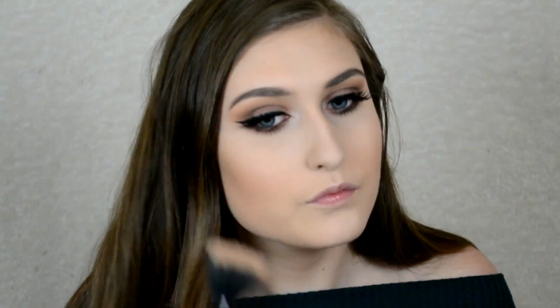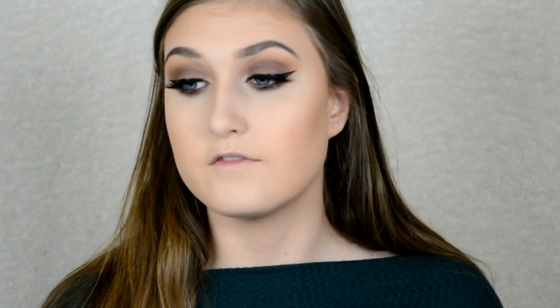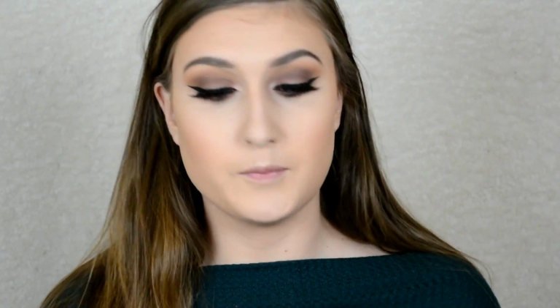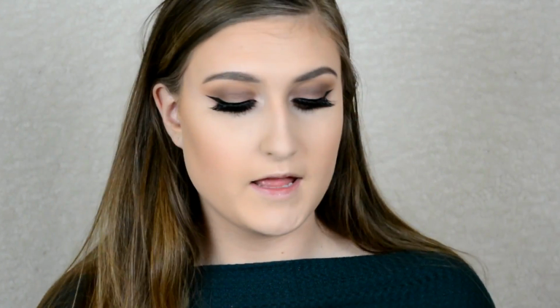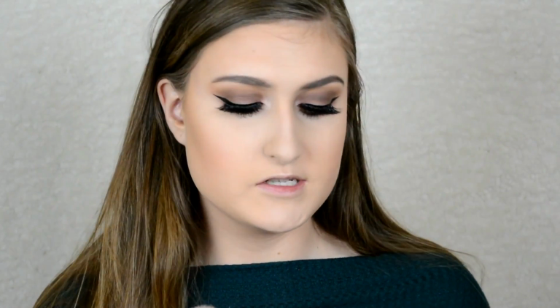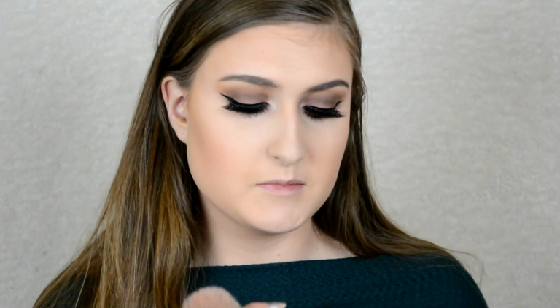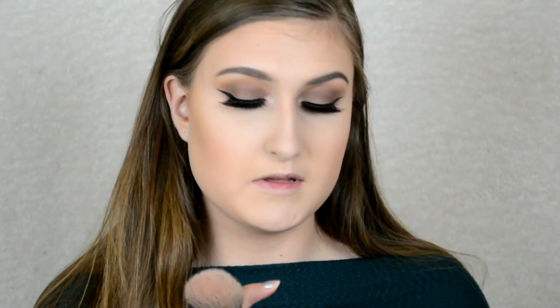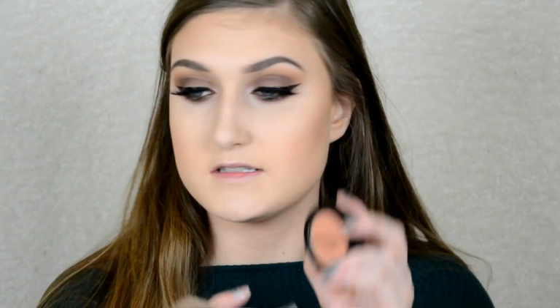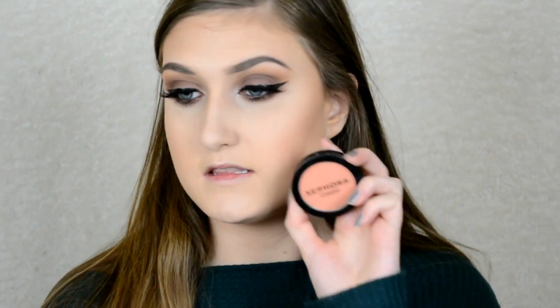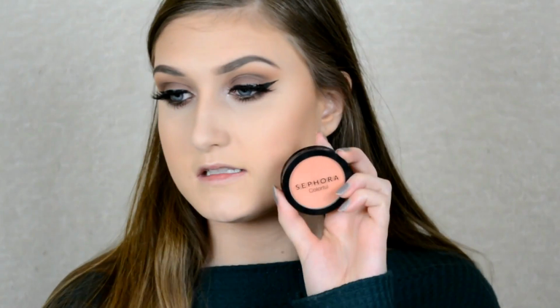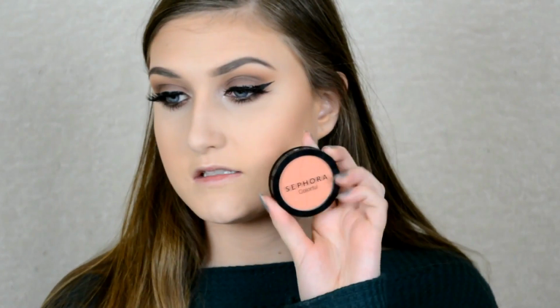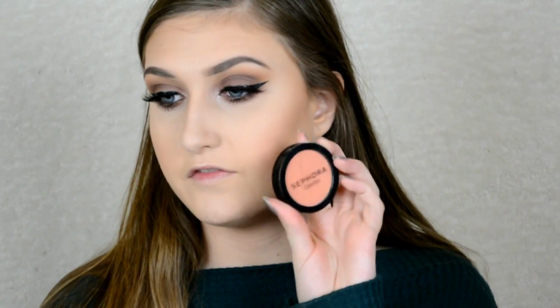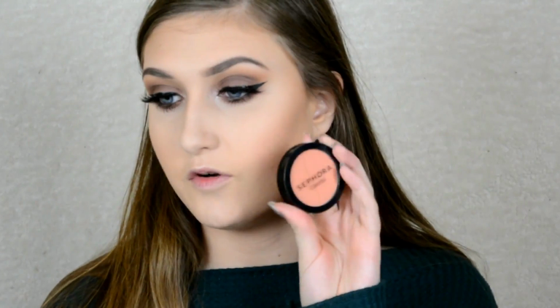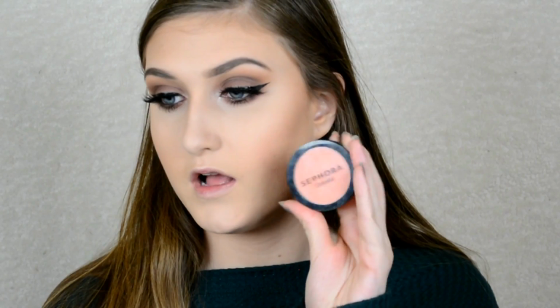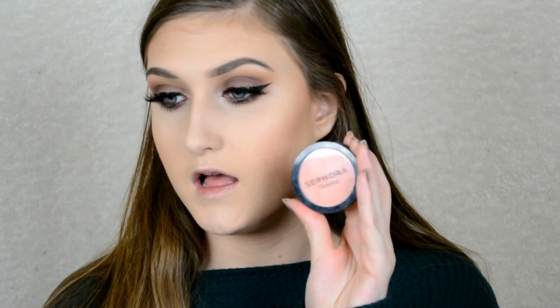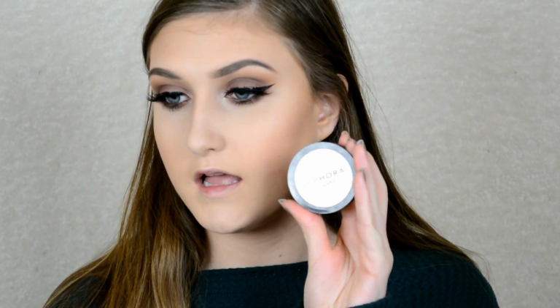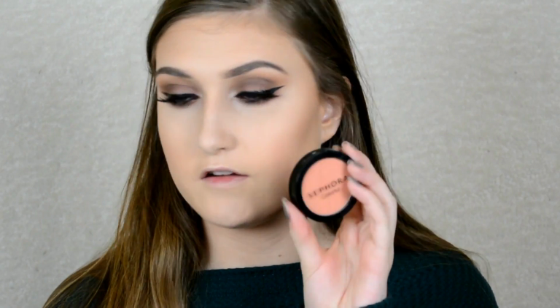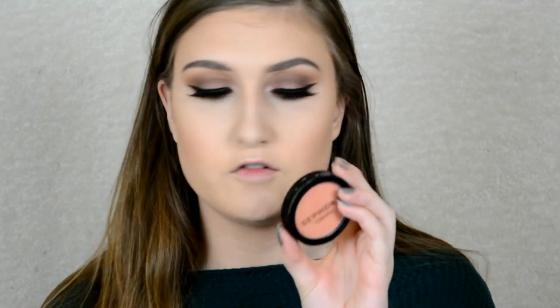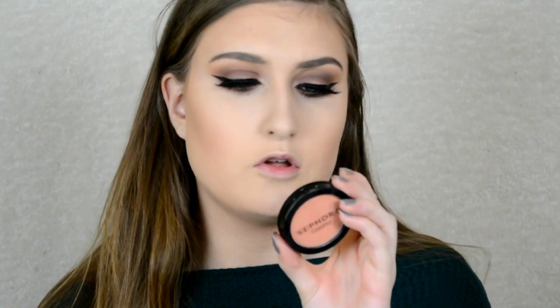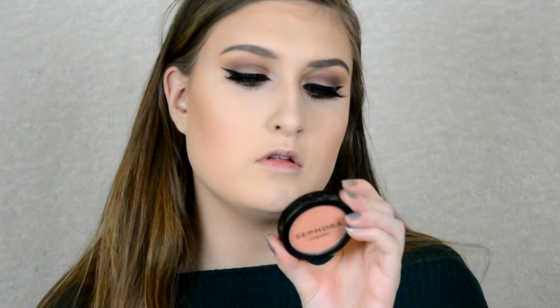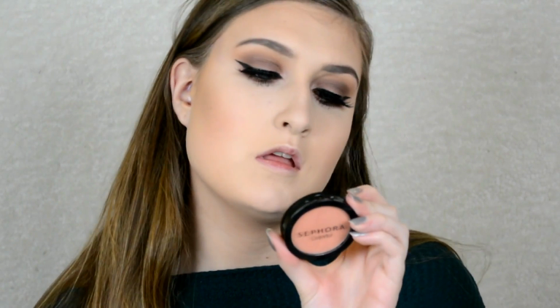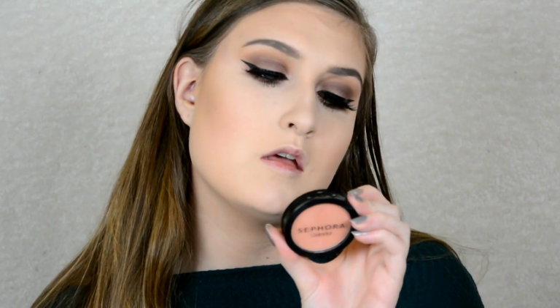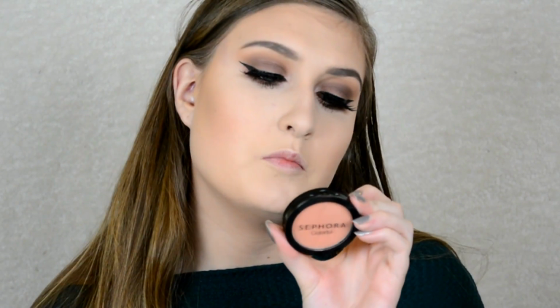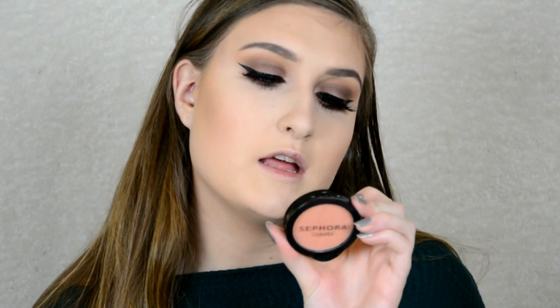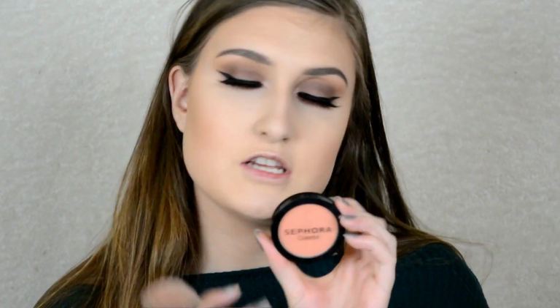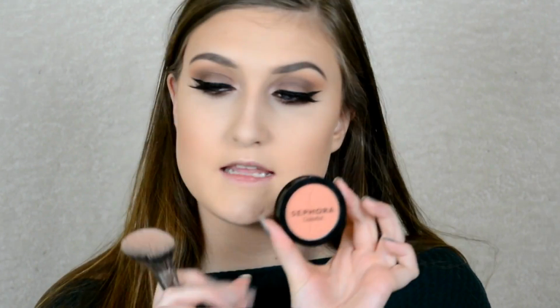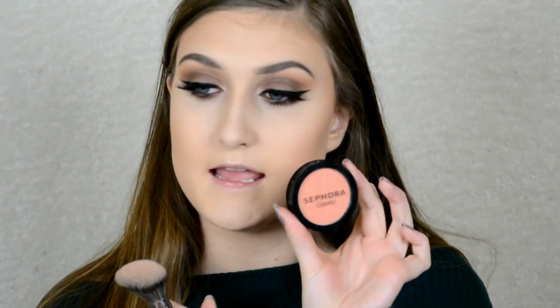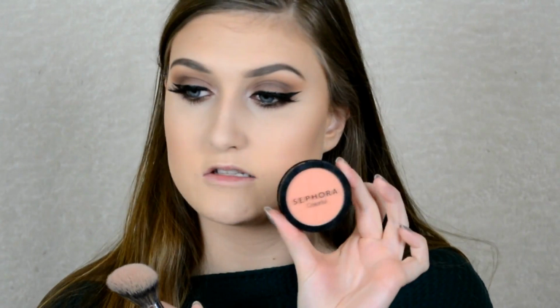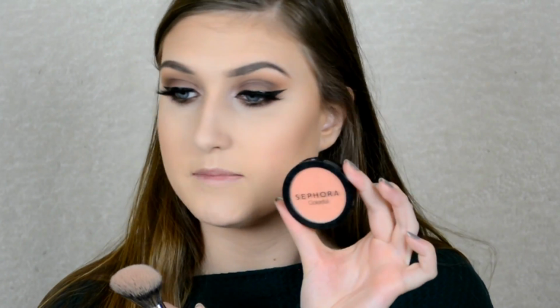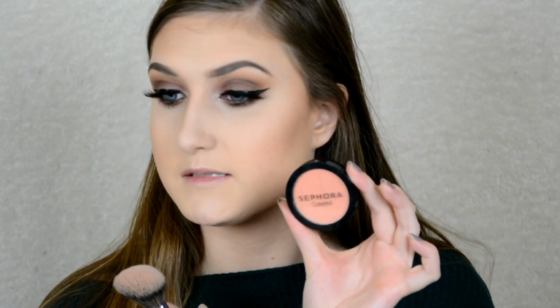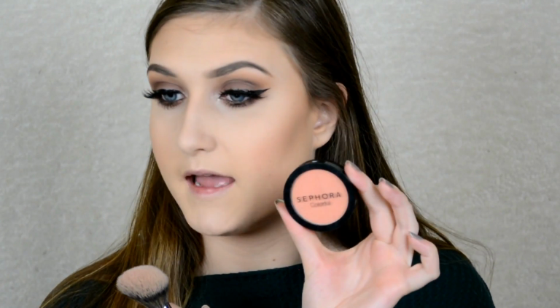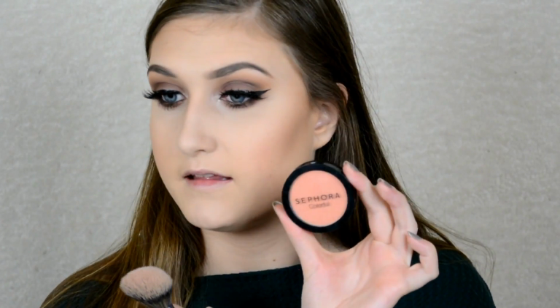For blush I'm going to be using this Sephora Colorful Blush in Can't Stop Smiling.